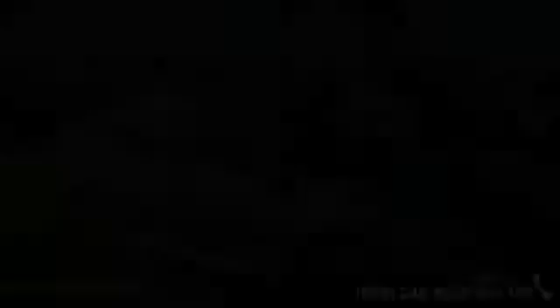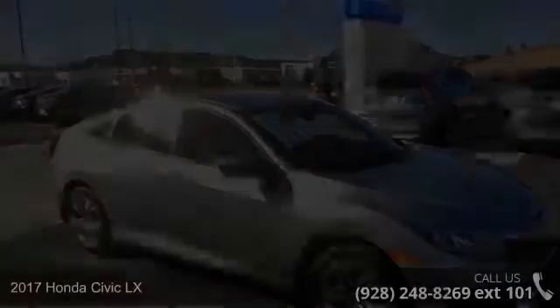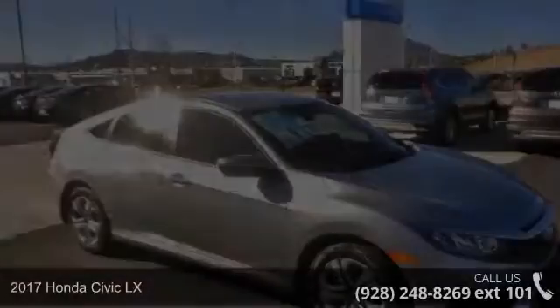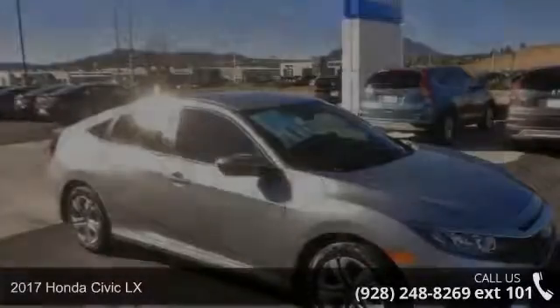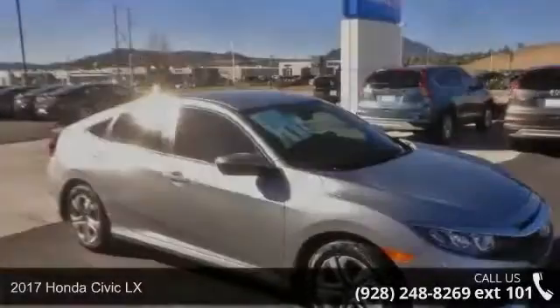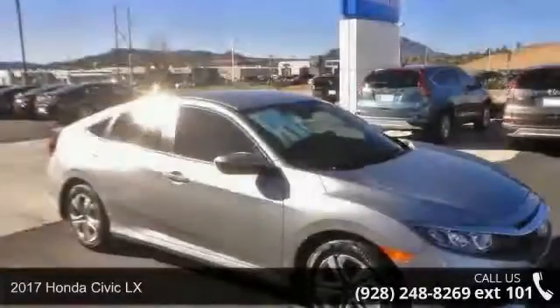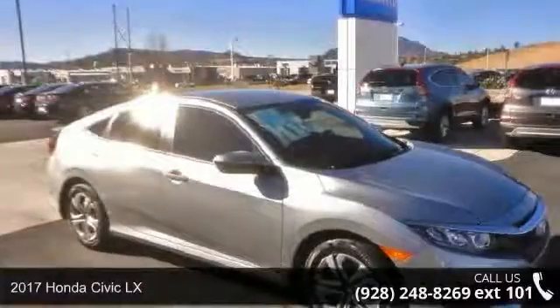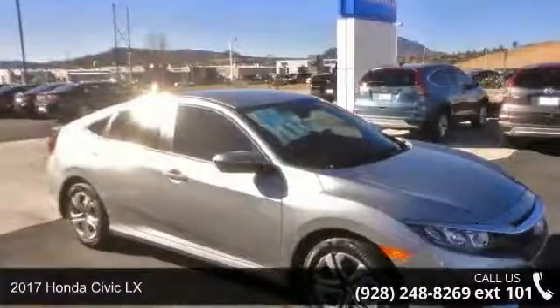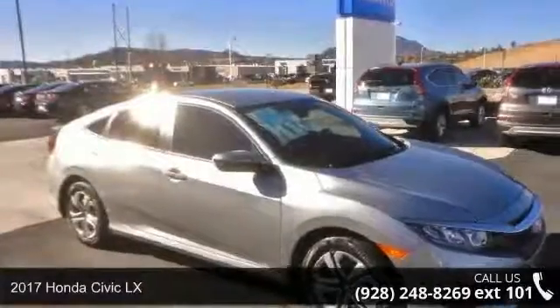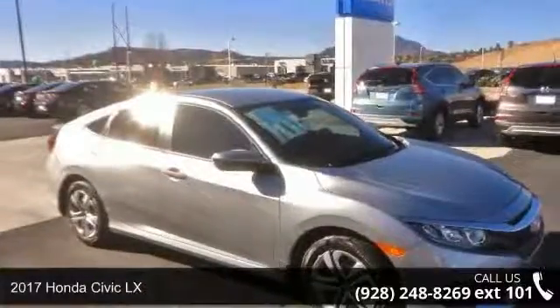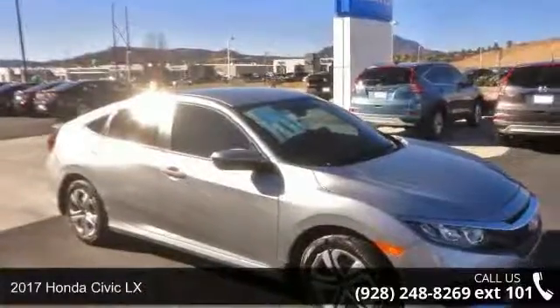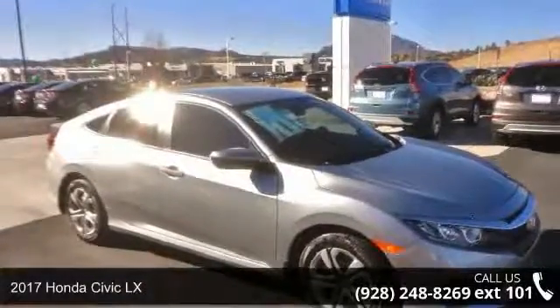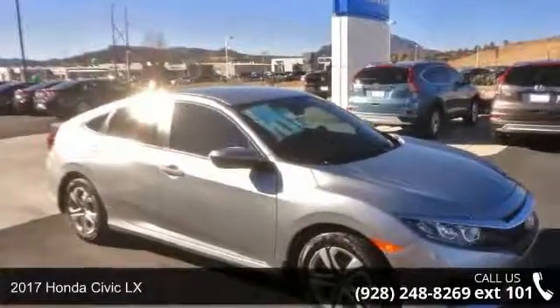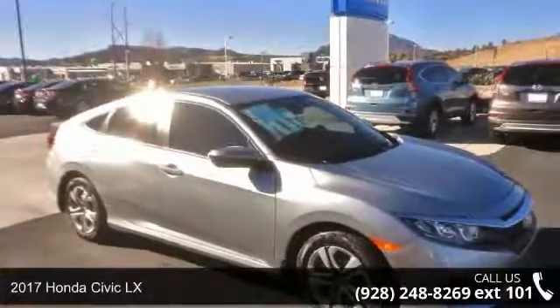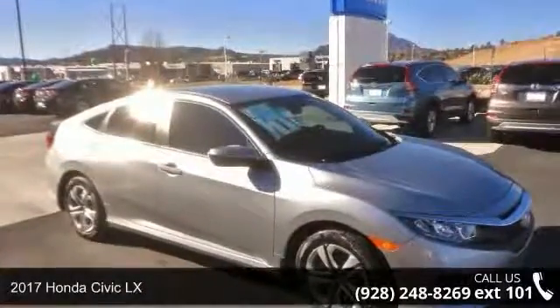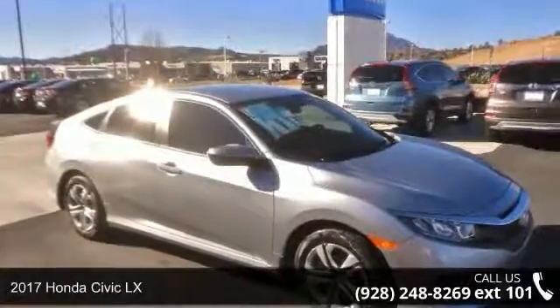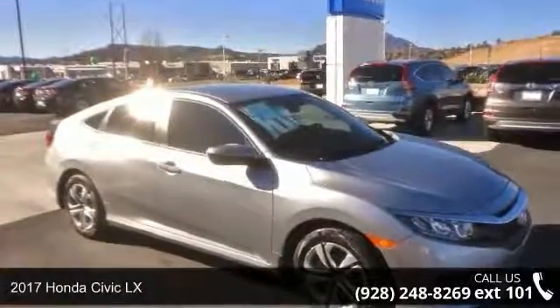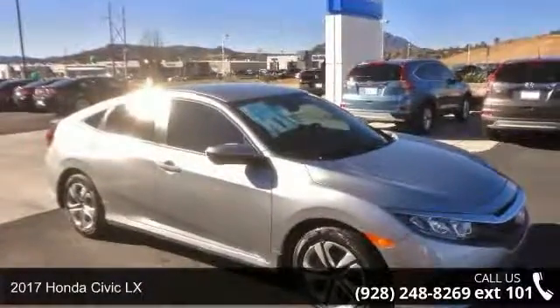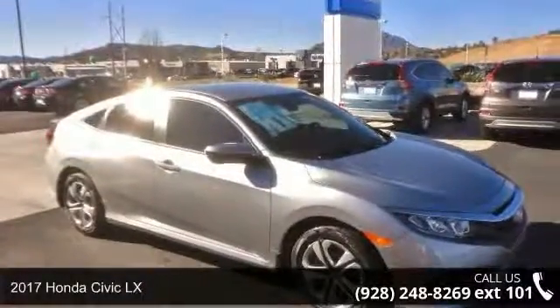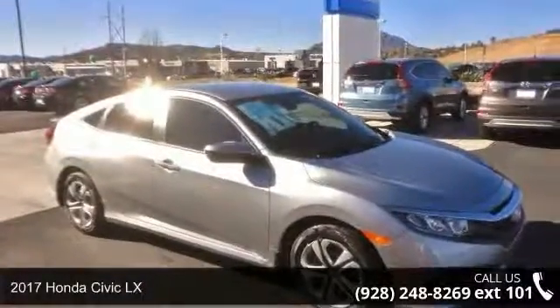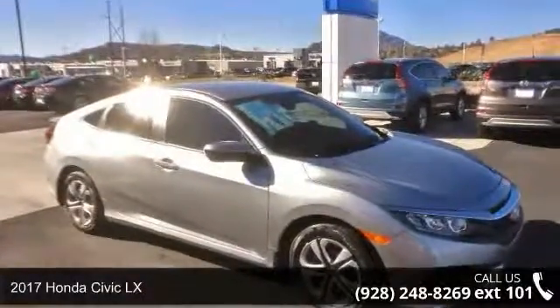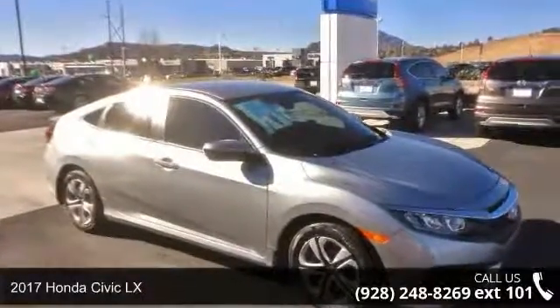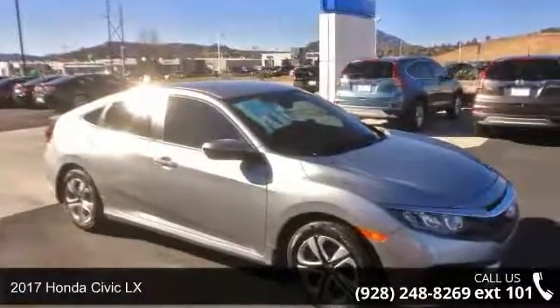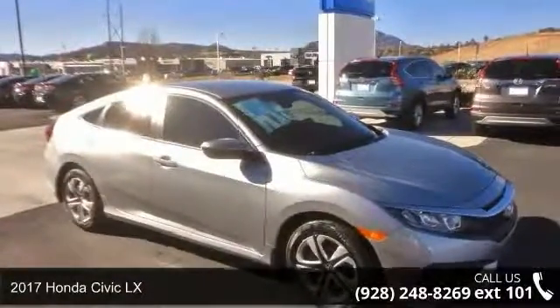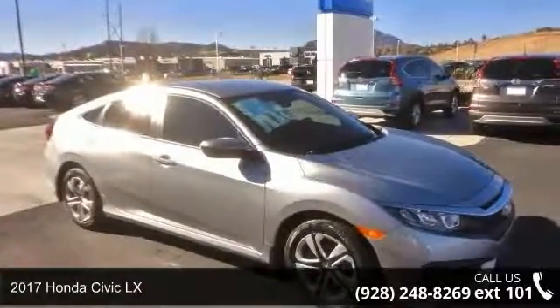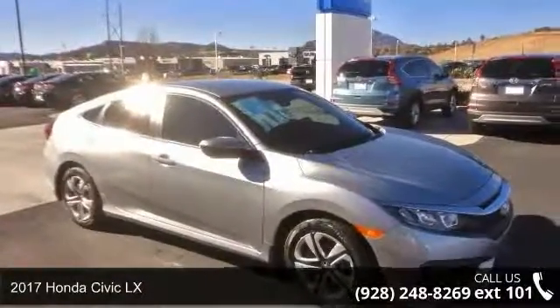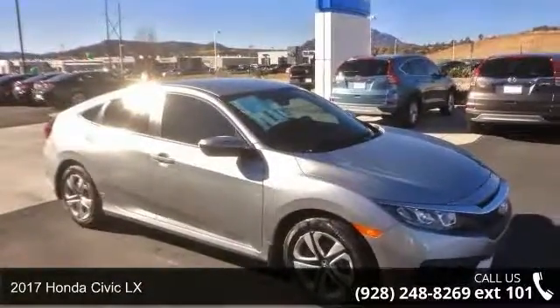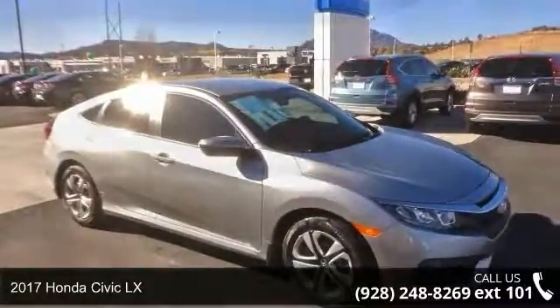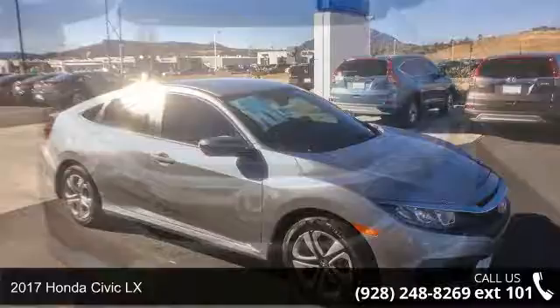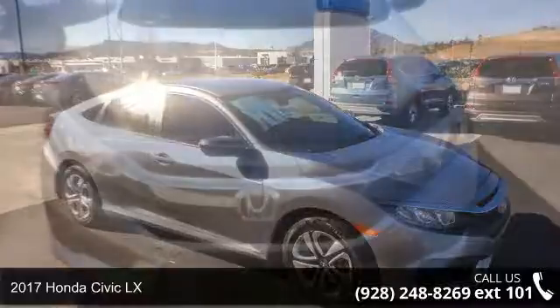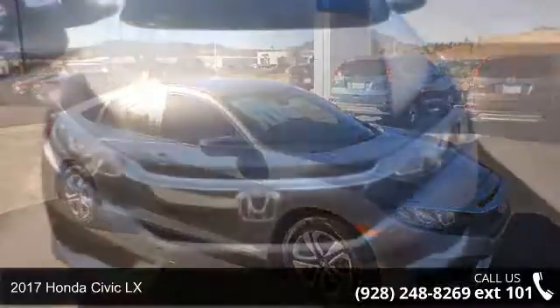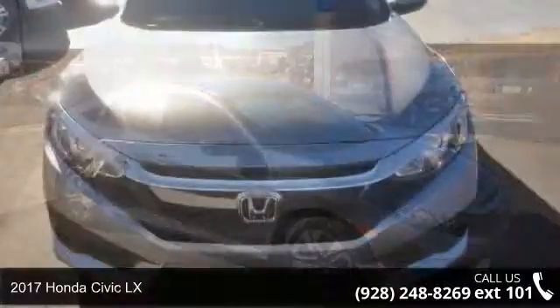Check out this 2017 Honda Civic LX. This may be the set of wheels you've been looking for.